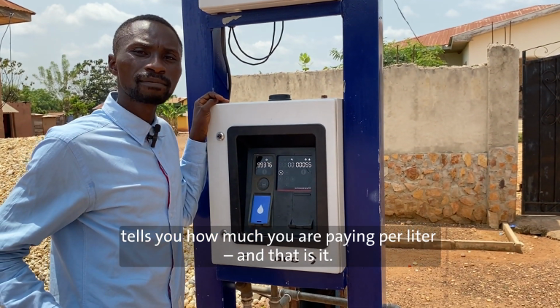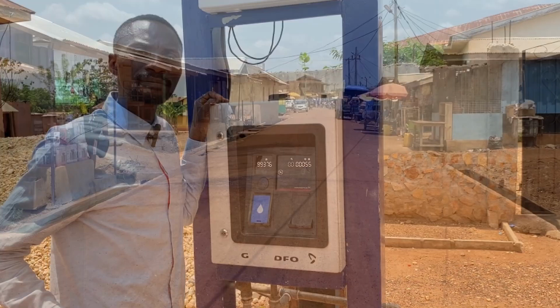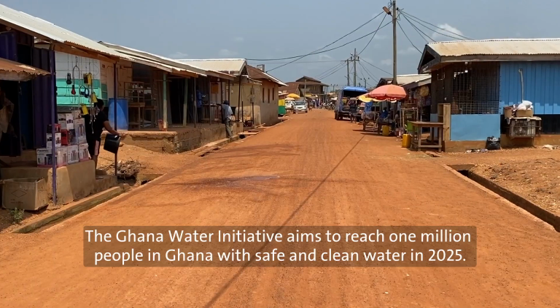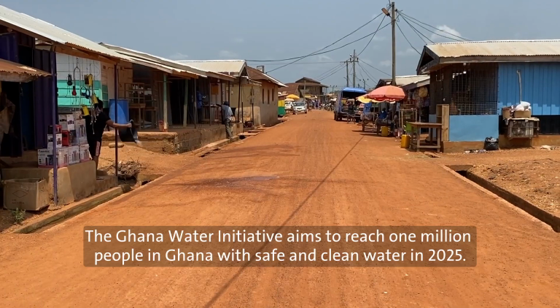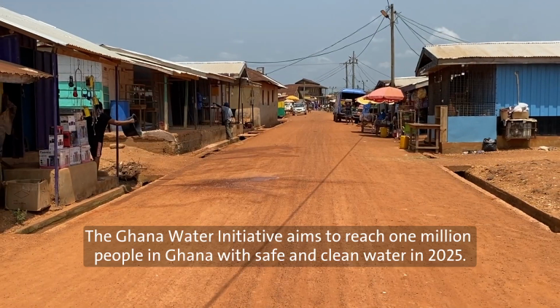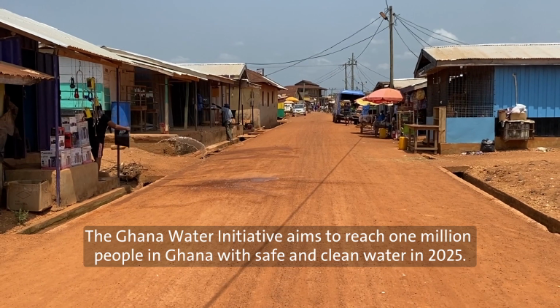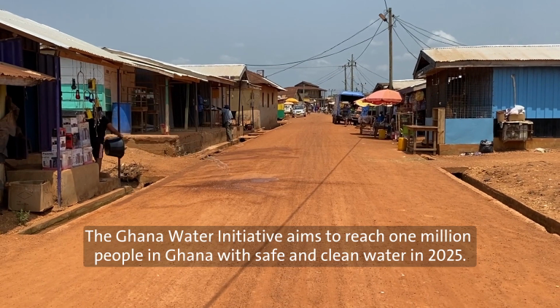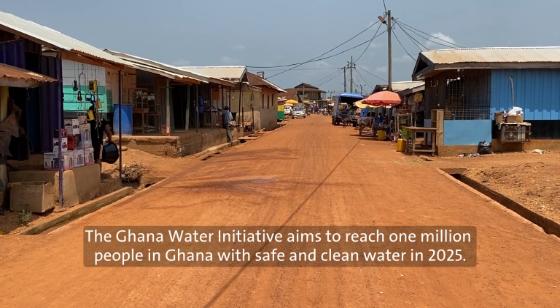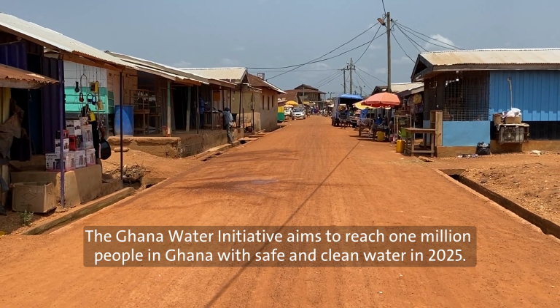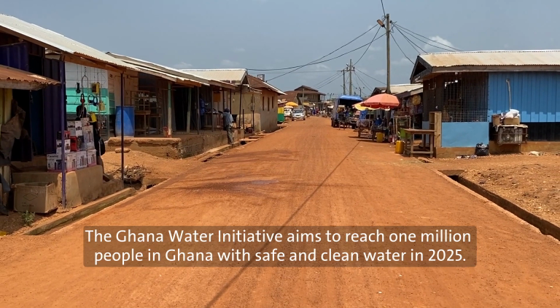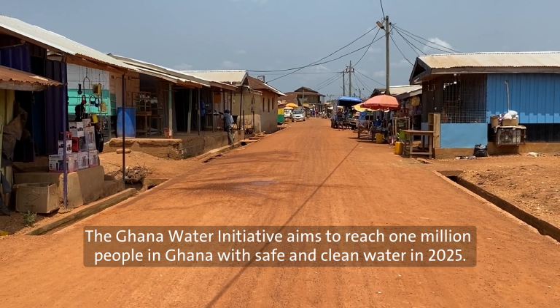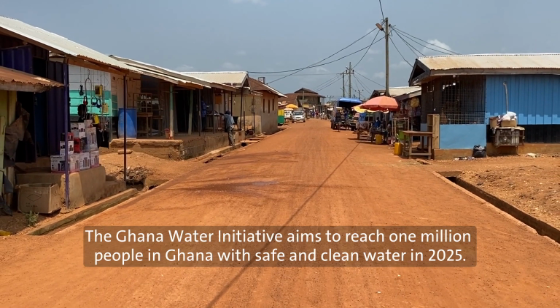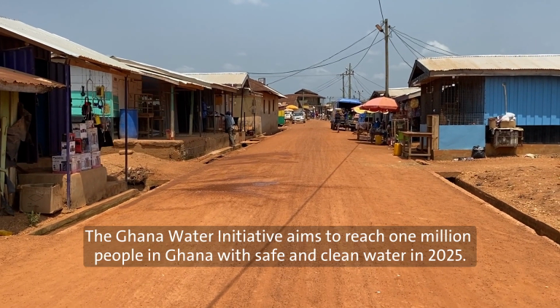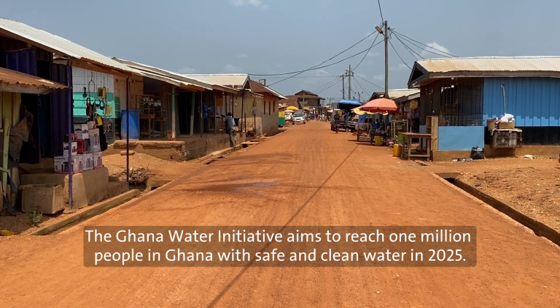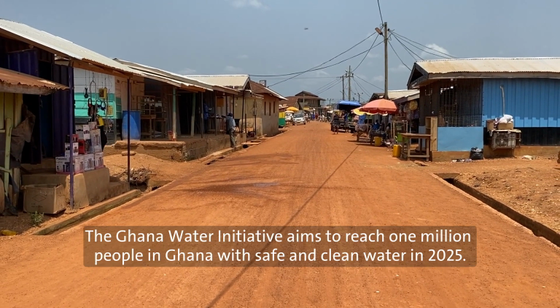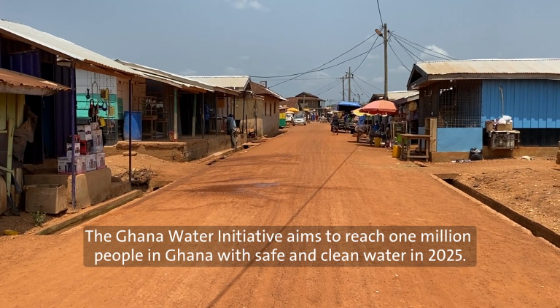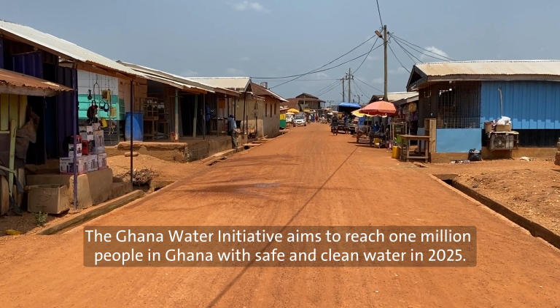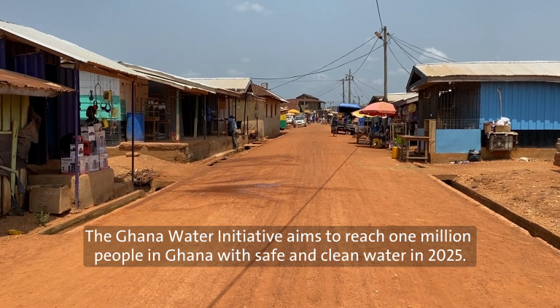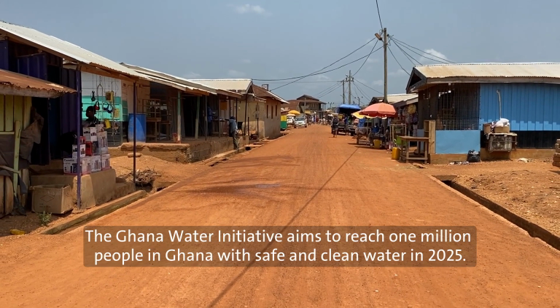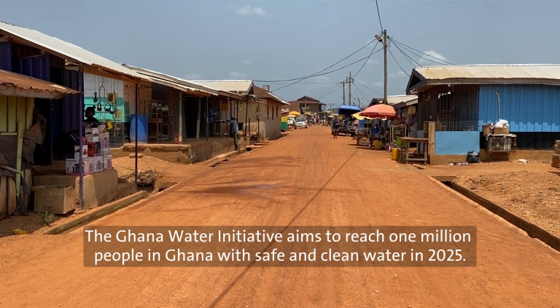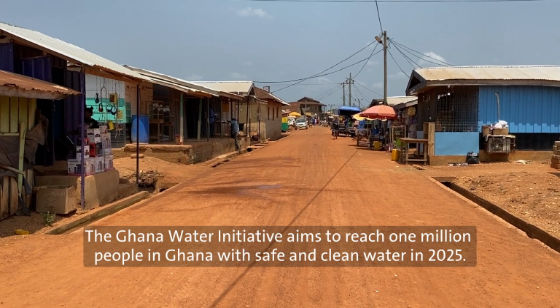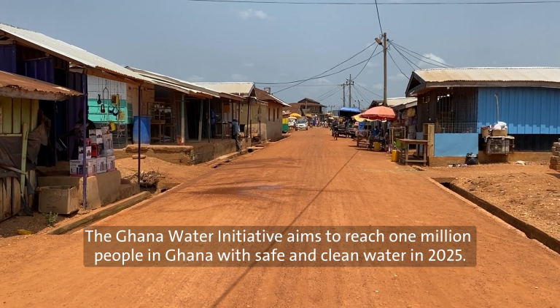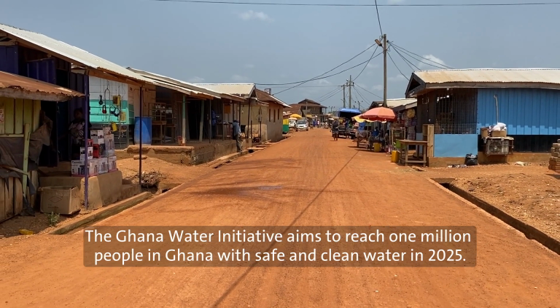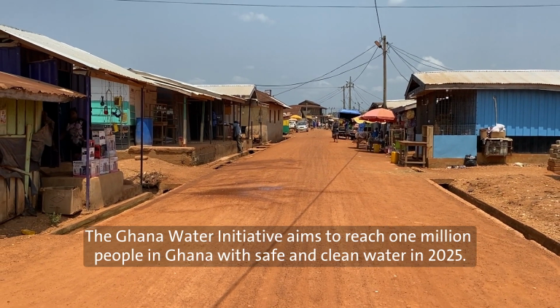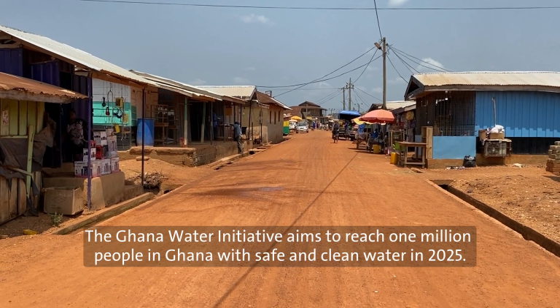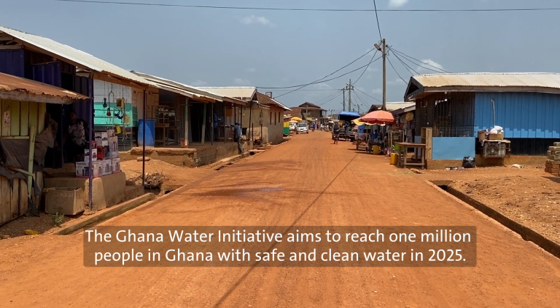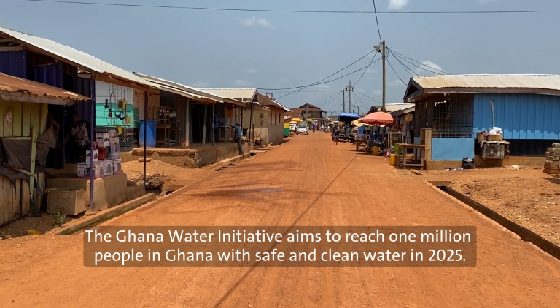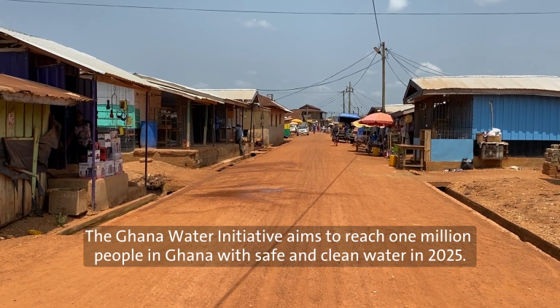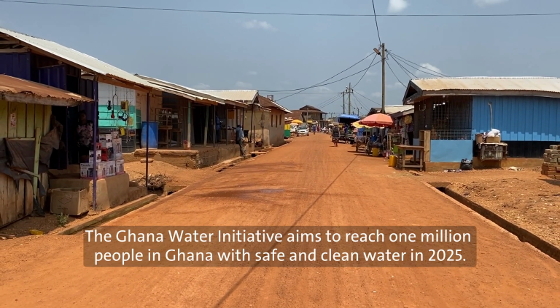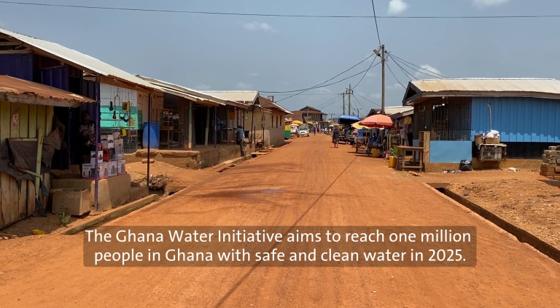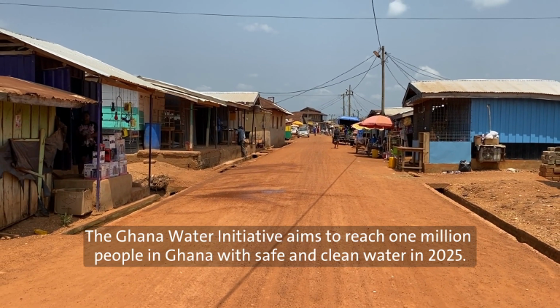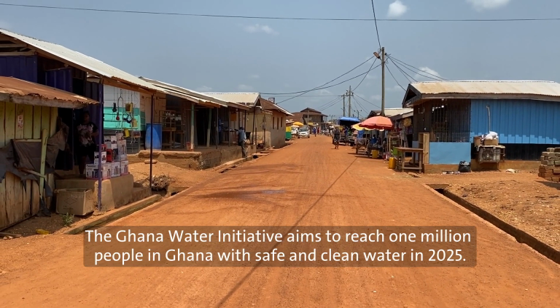The Ghana Water Initiative aims to reach one million people in Ghana with safe and clean water in 2025.